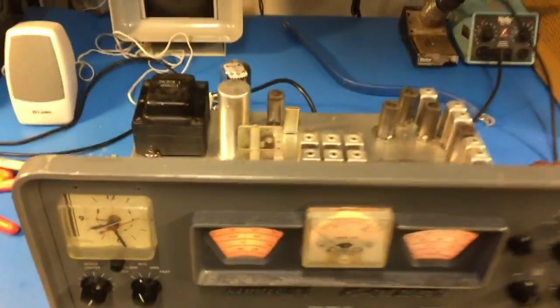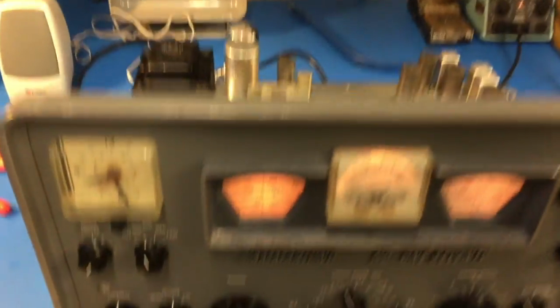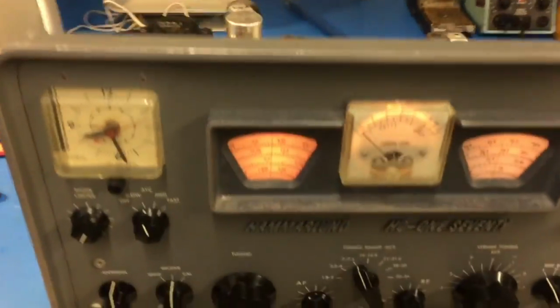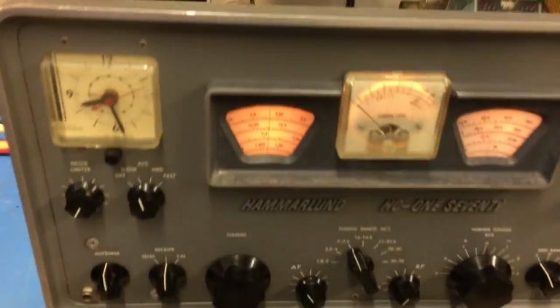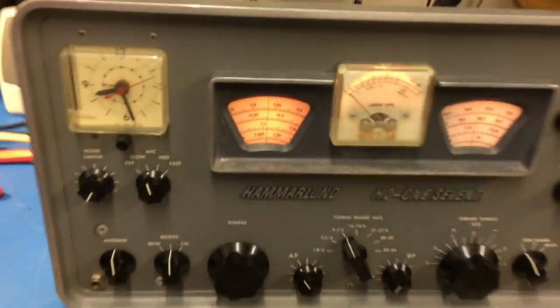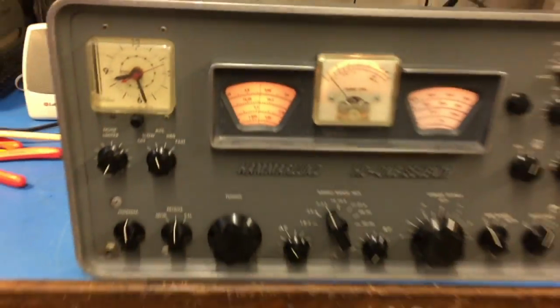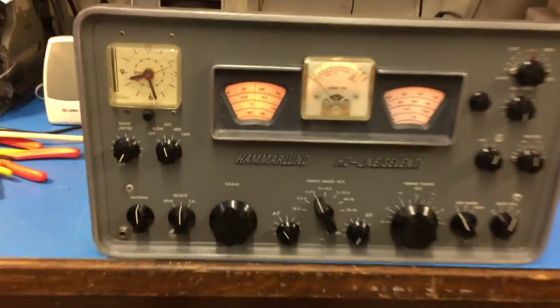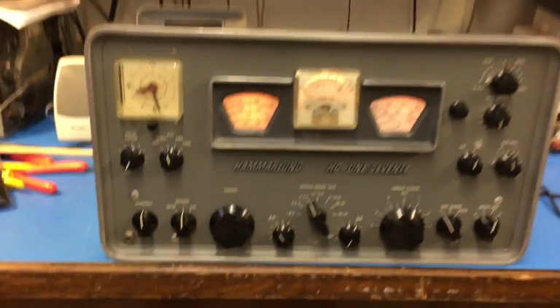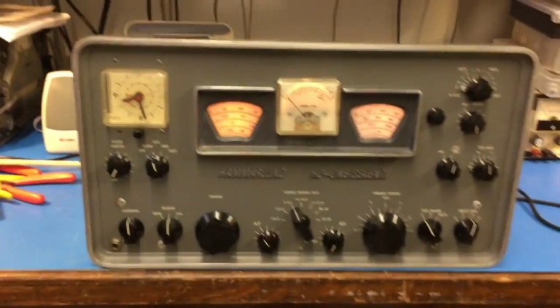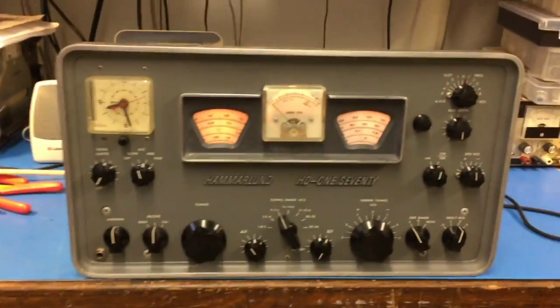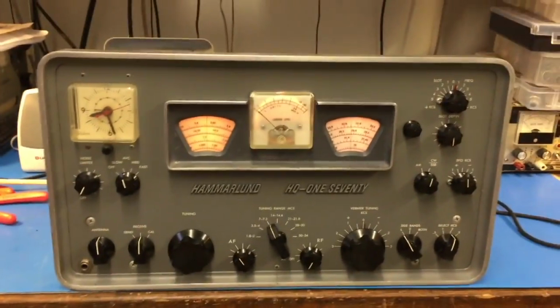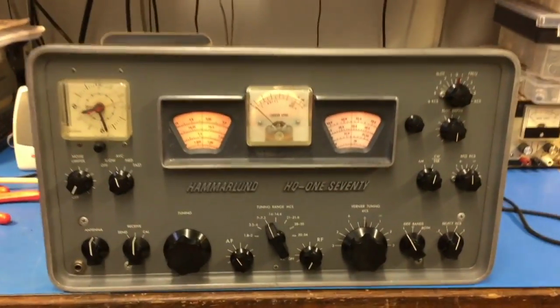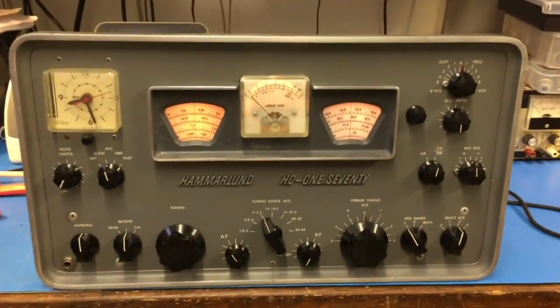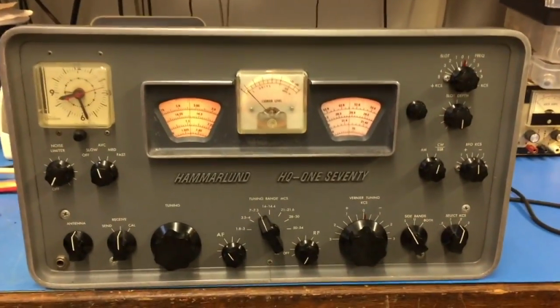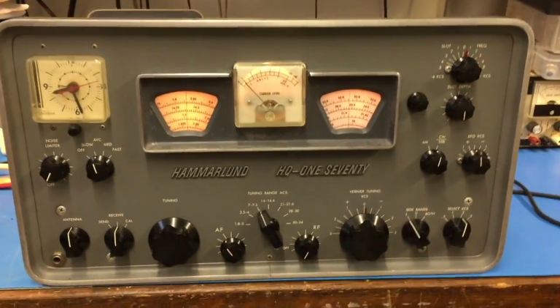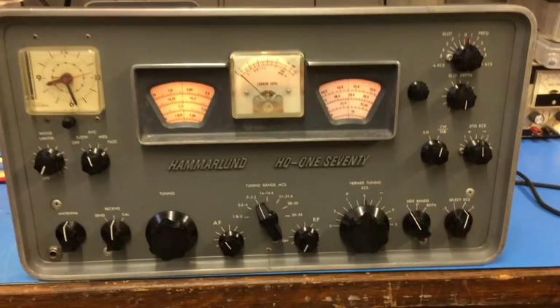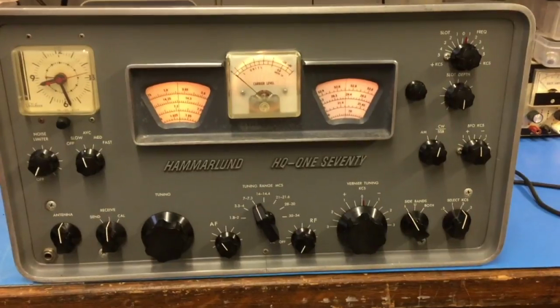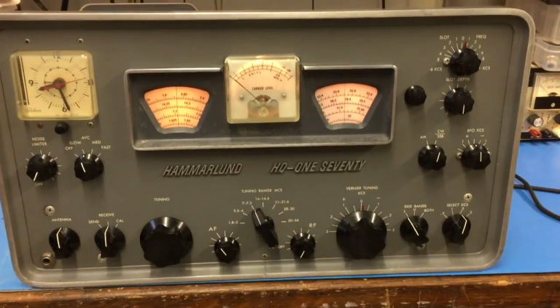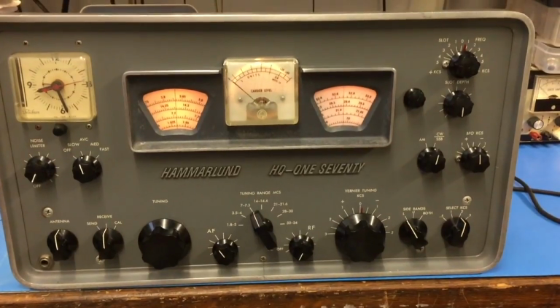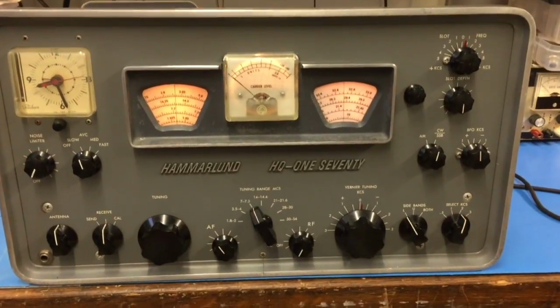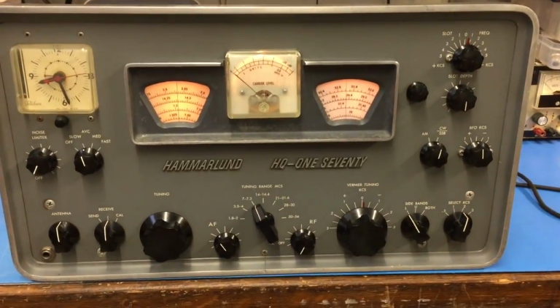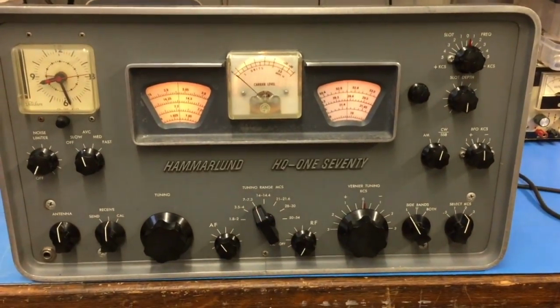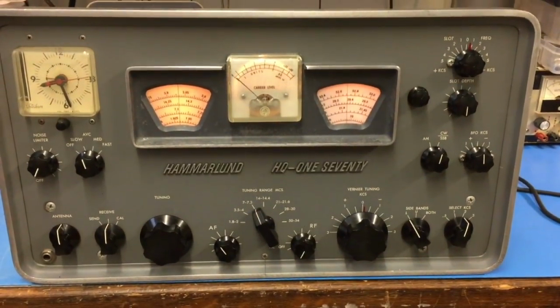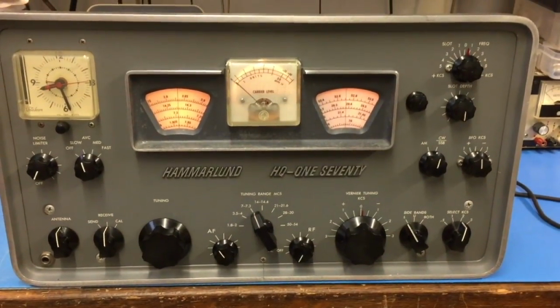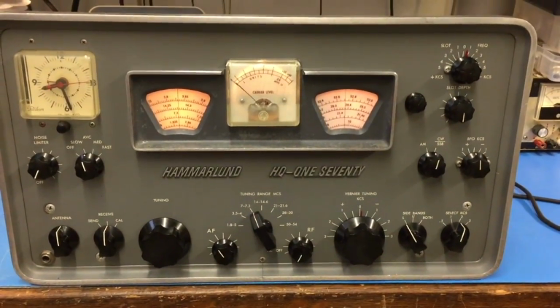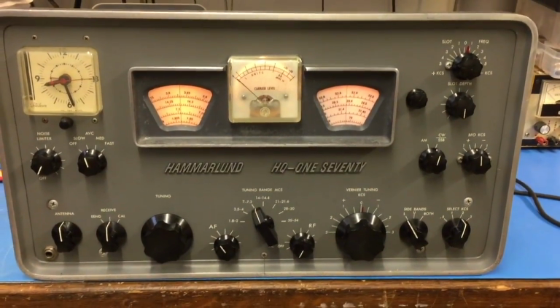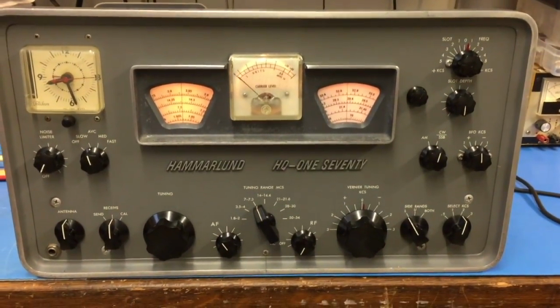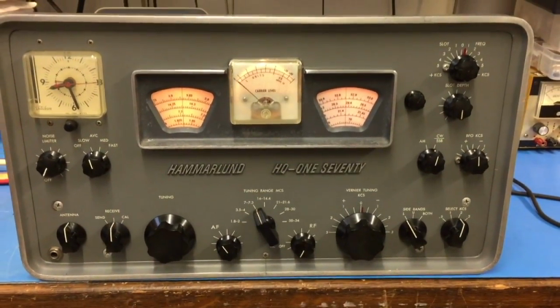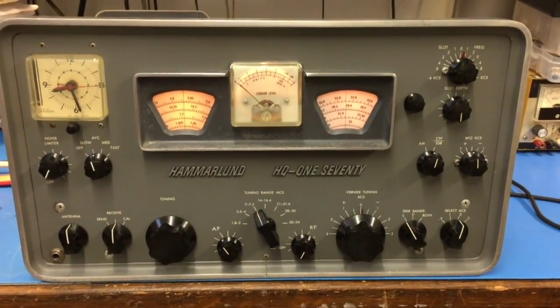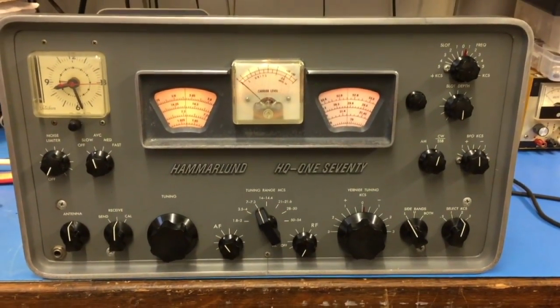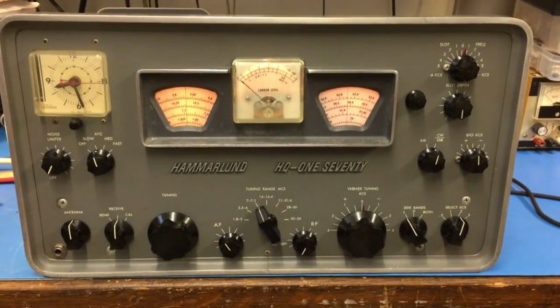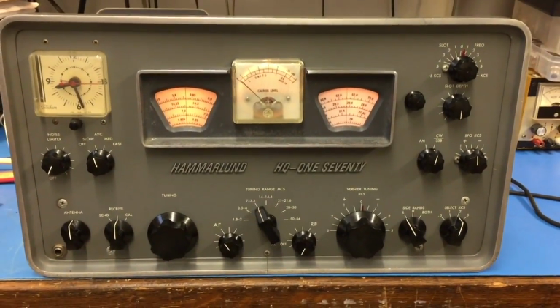Just a really sweet old radio right here — the Hammerland HQ-170.